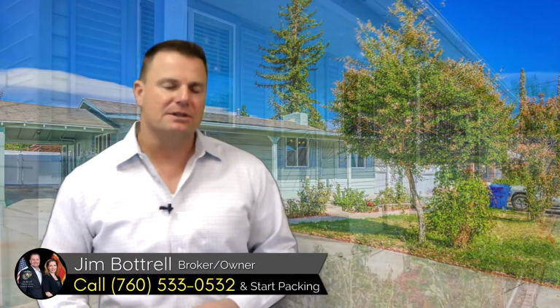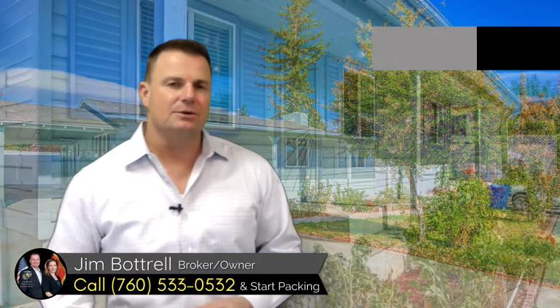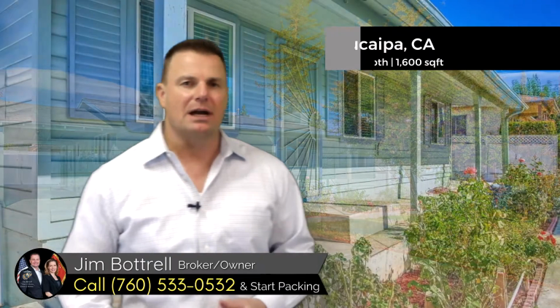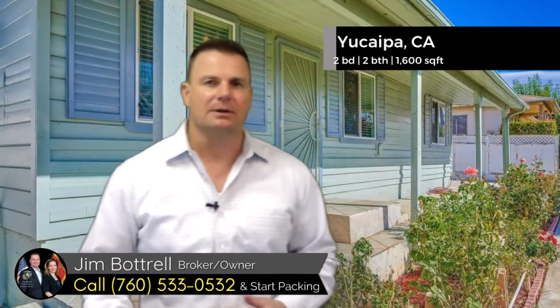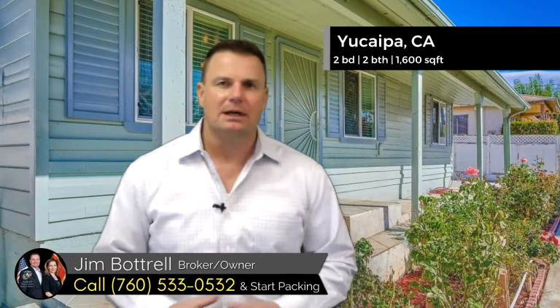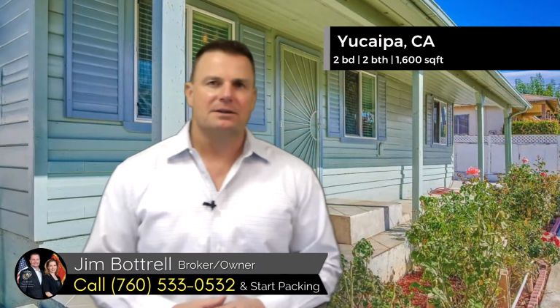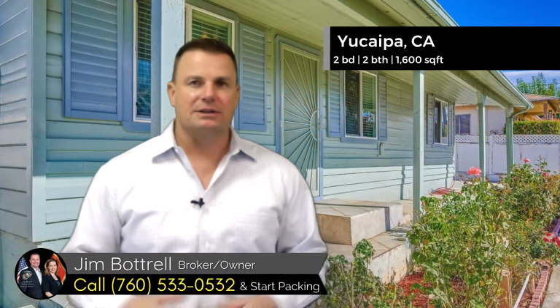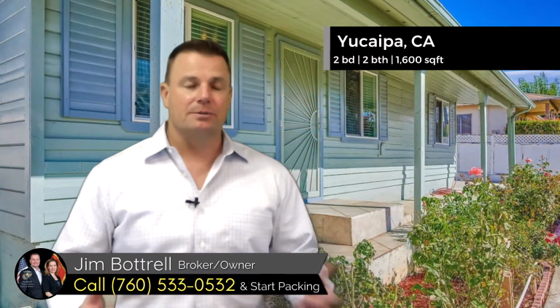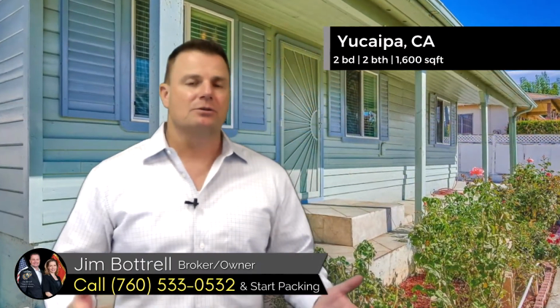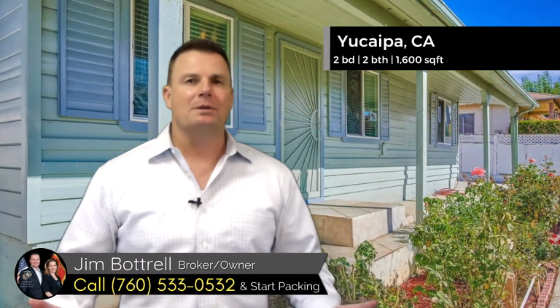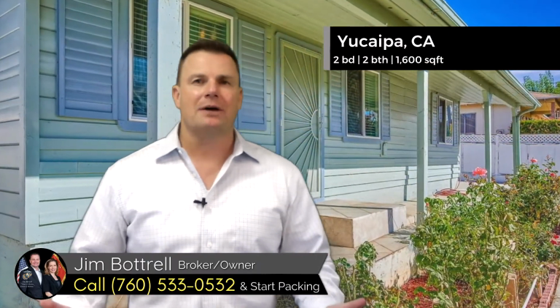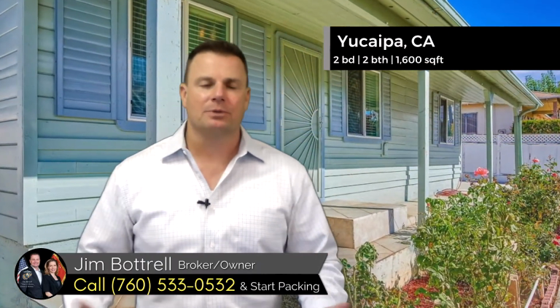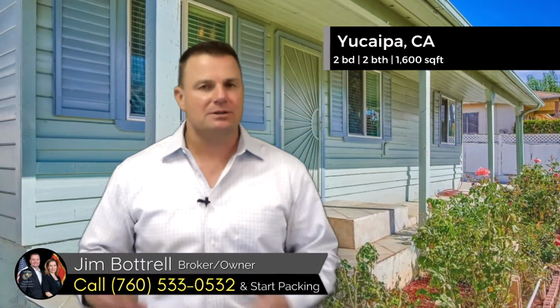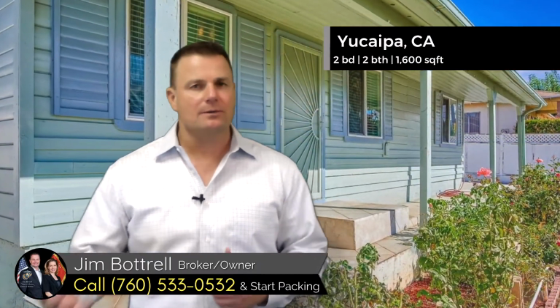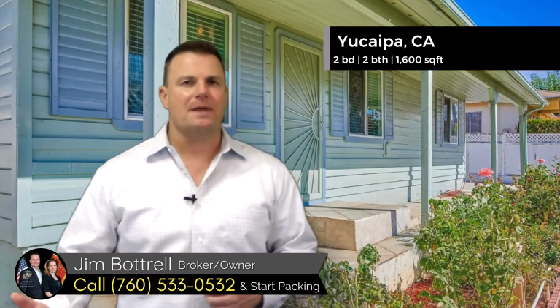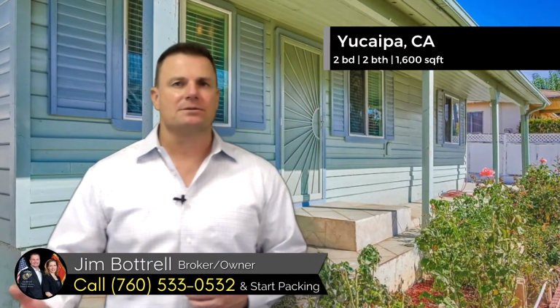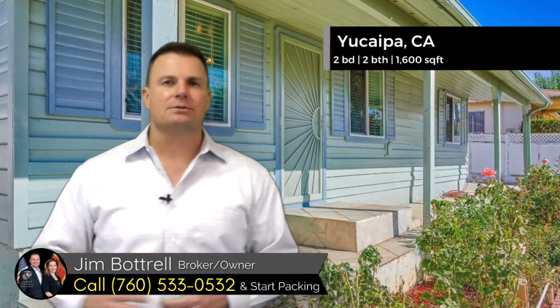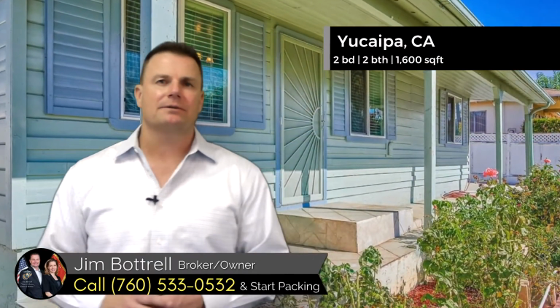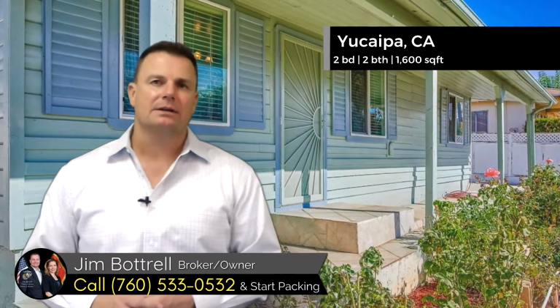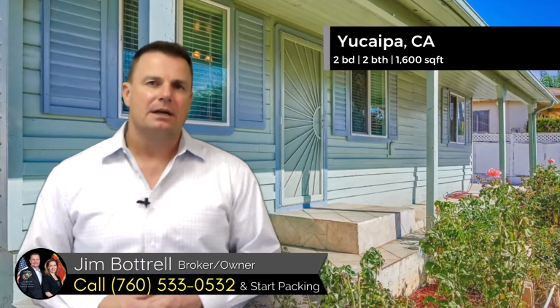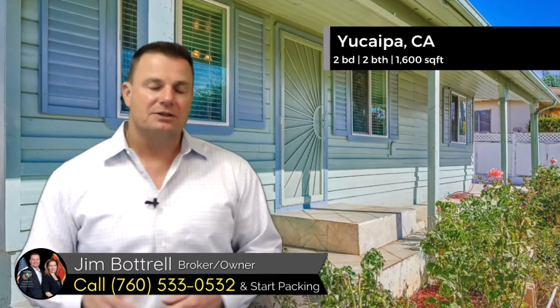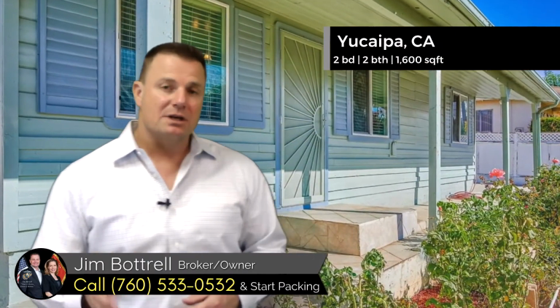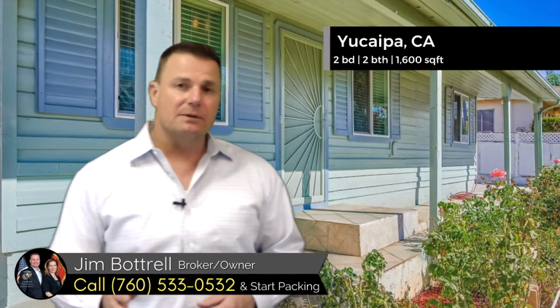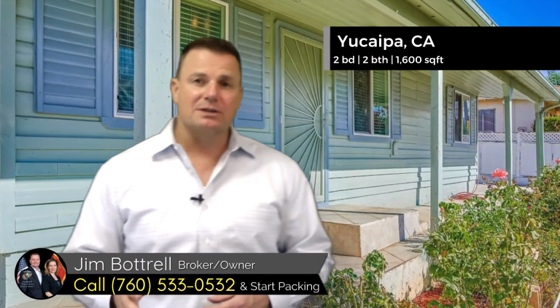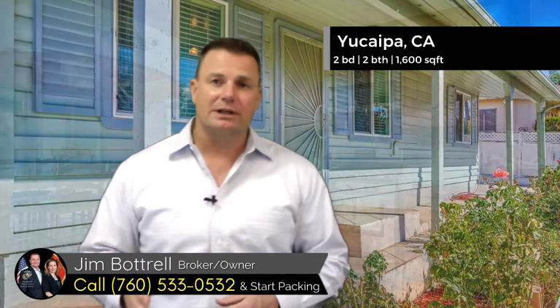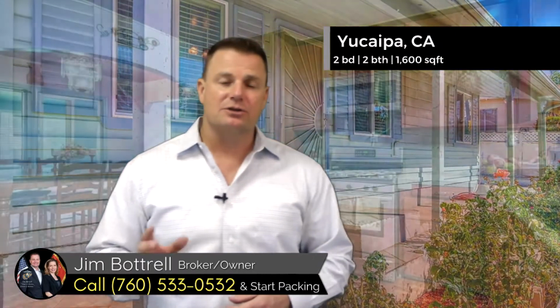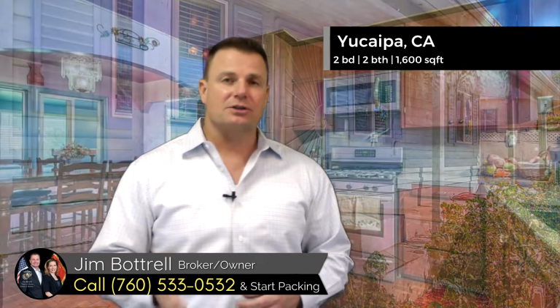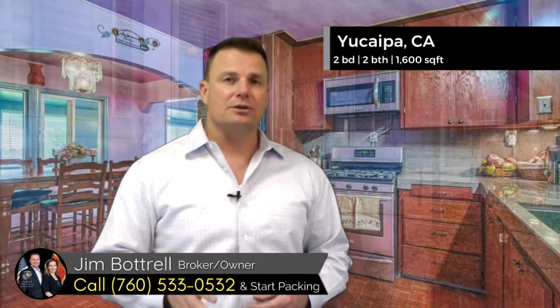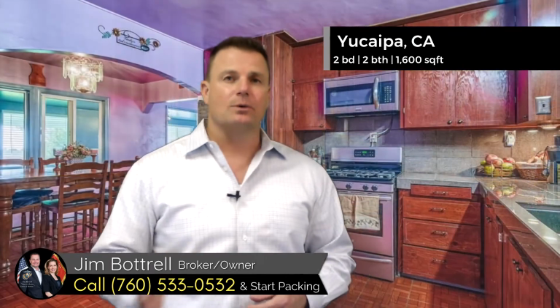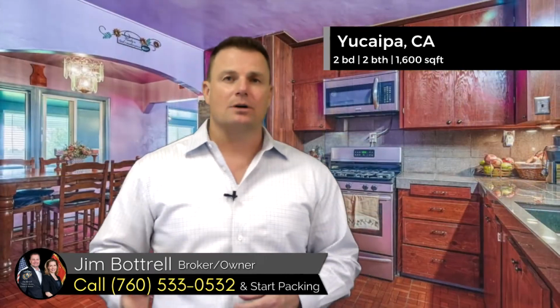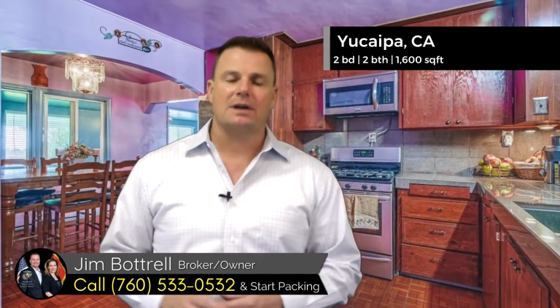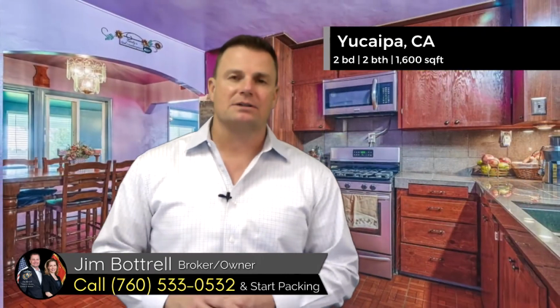This one's in Yucaipa. This is a two-bedroom, one-bathroom place, a little over 1,000 square feet. It's aggressively priced starting at just under $400,000.